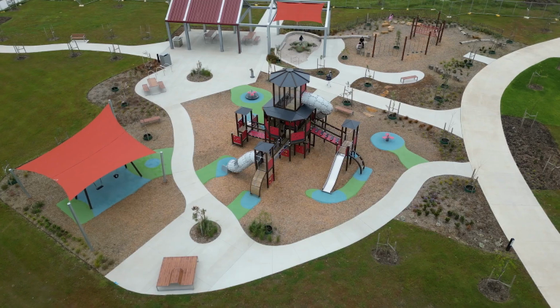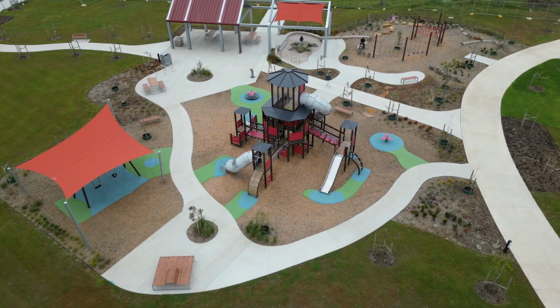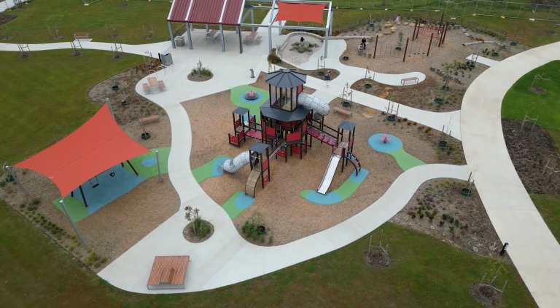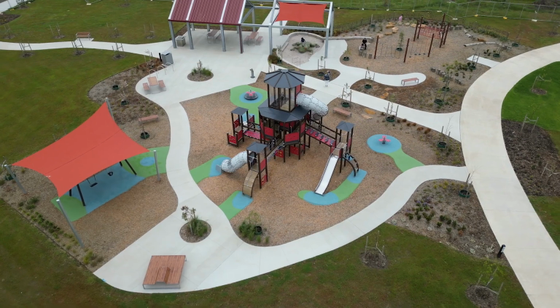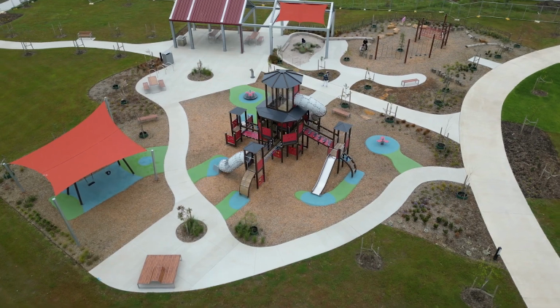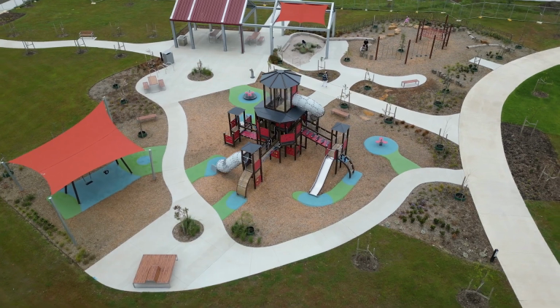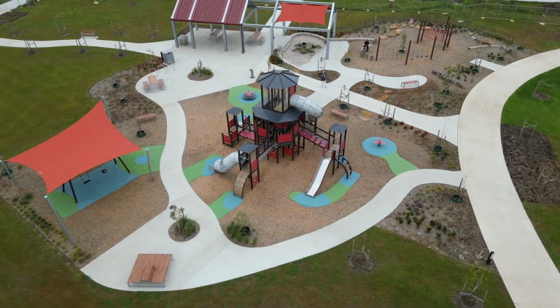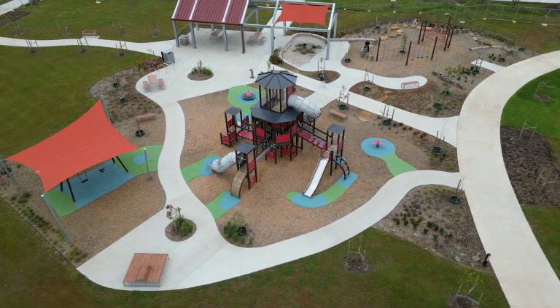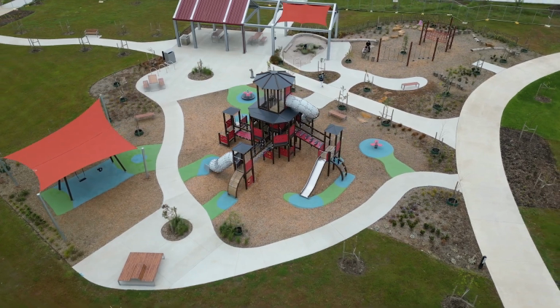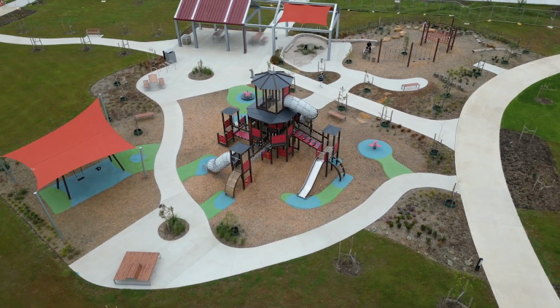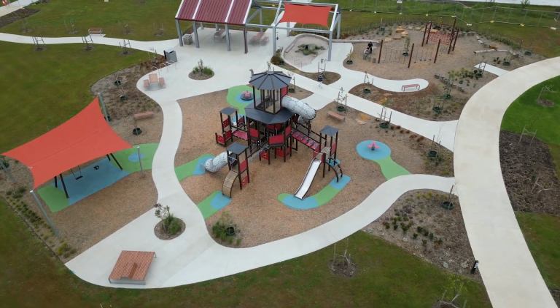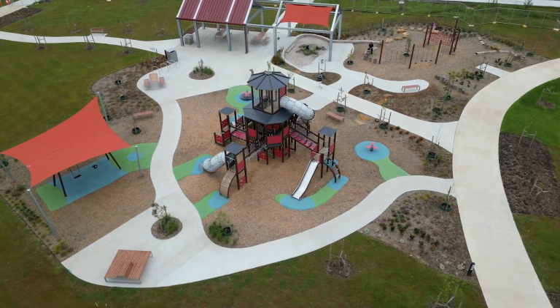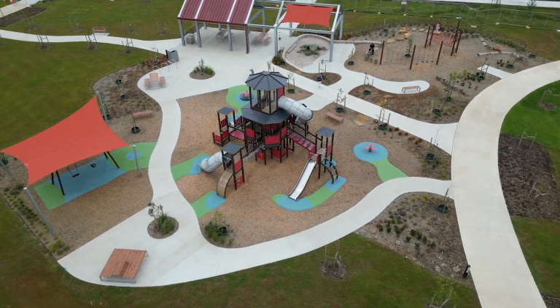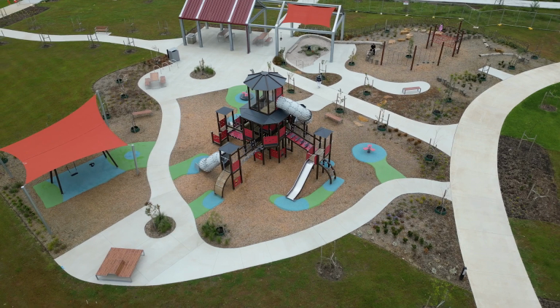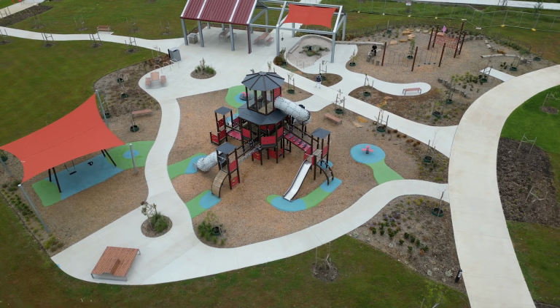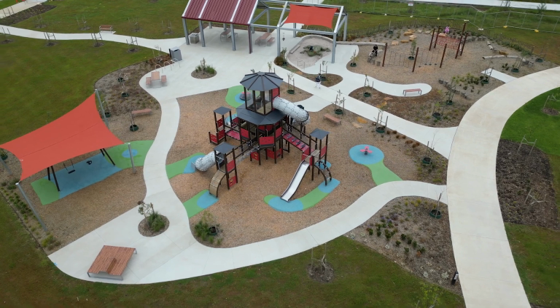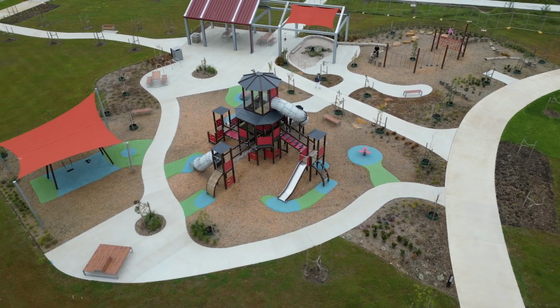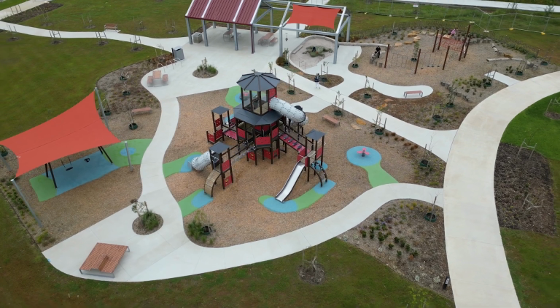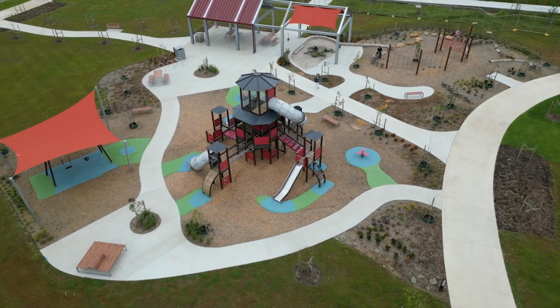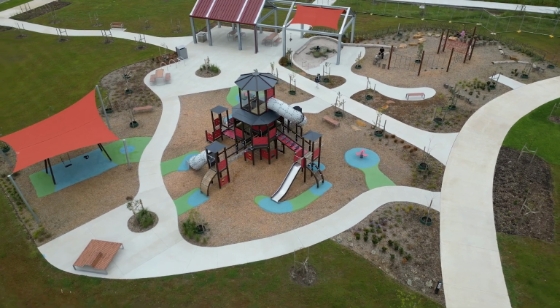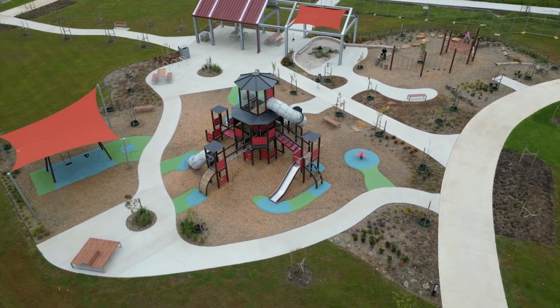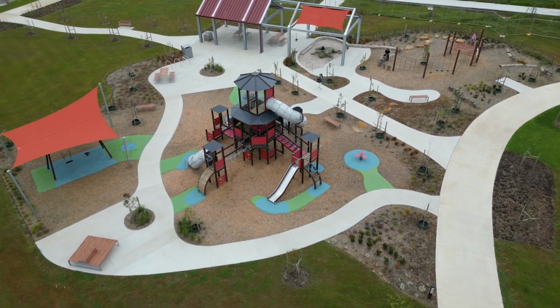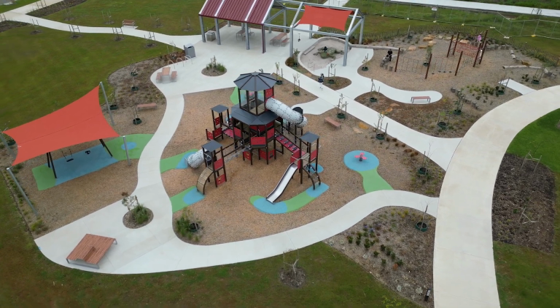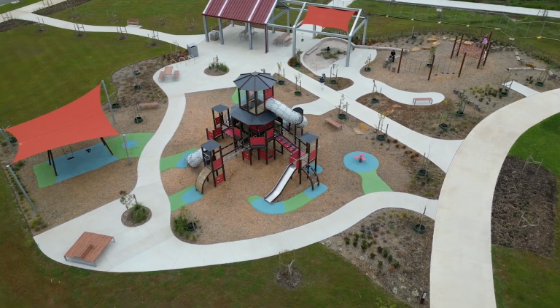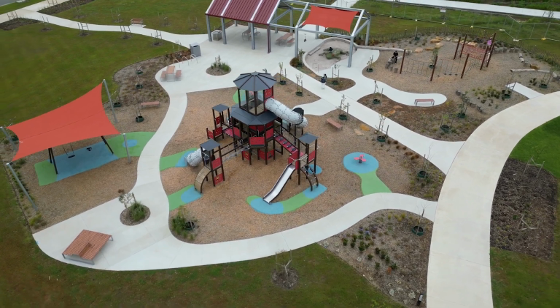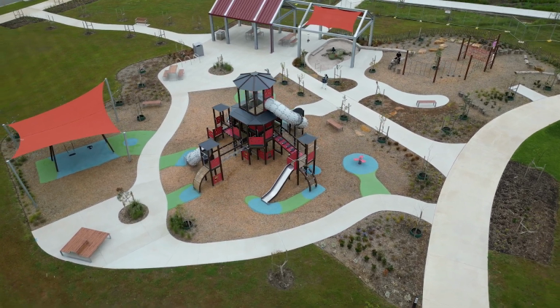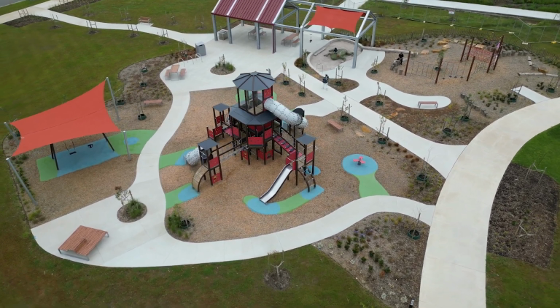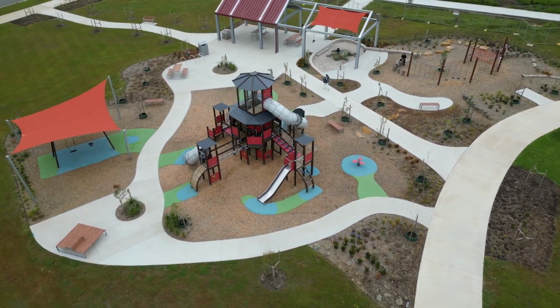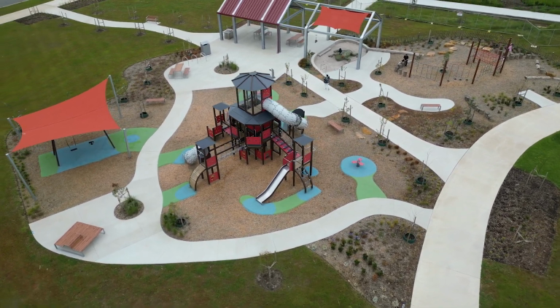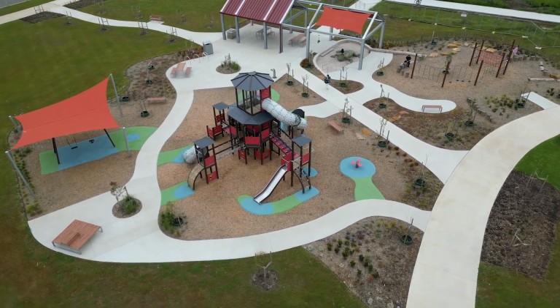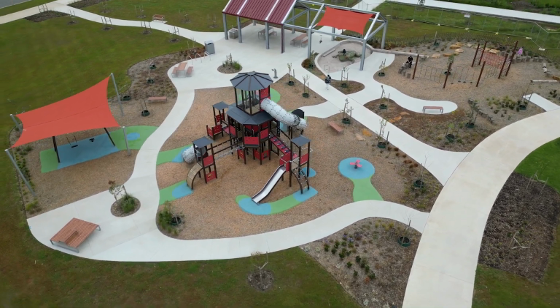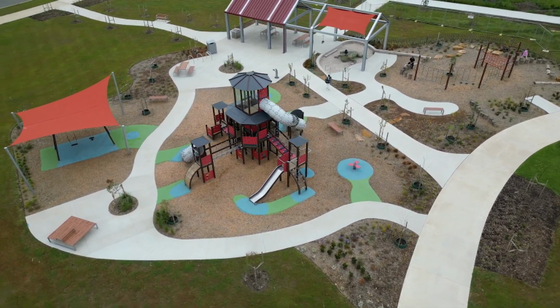With the addition of the swings, the spinner, and the rocker, this area provides a play space for all to enjoy.